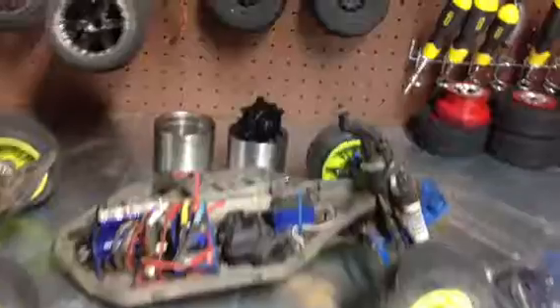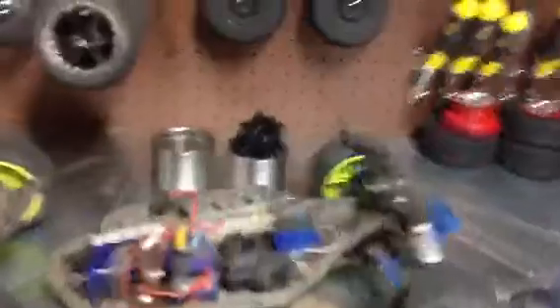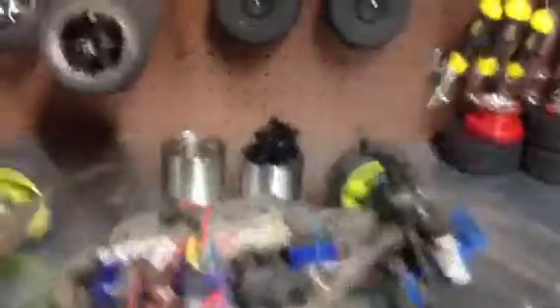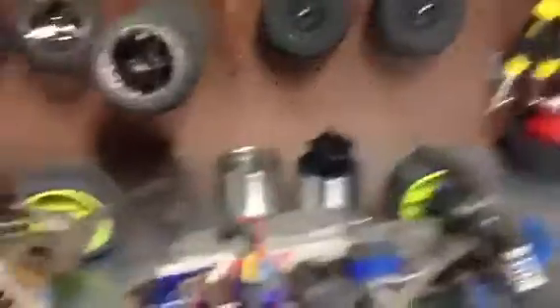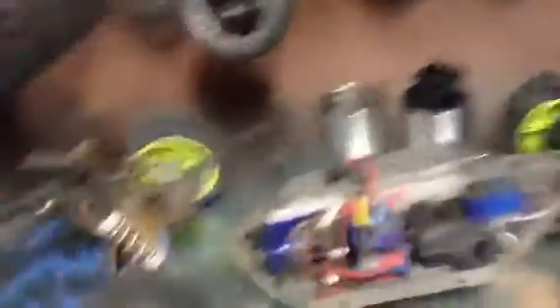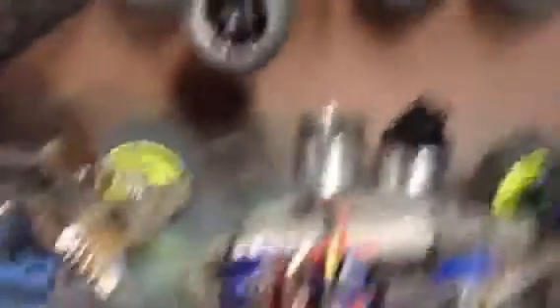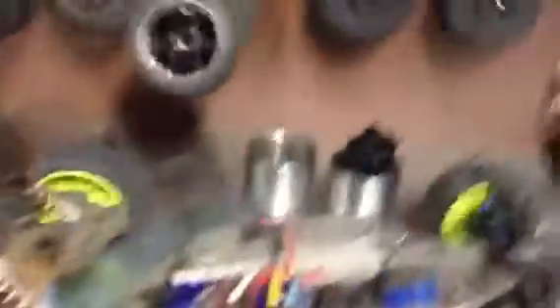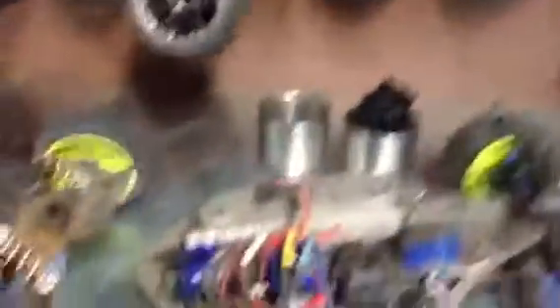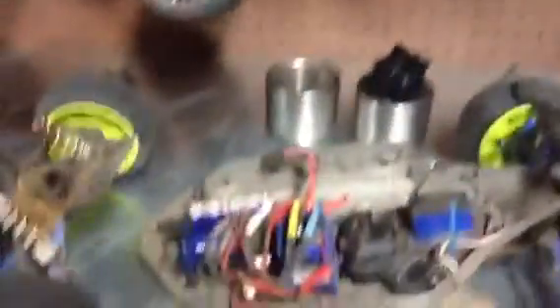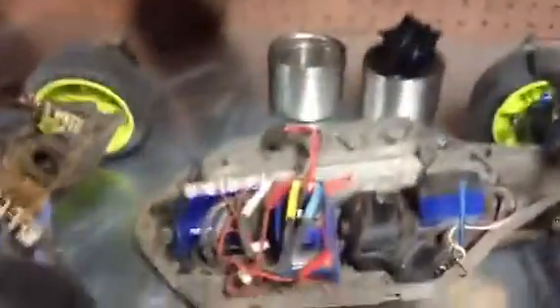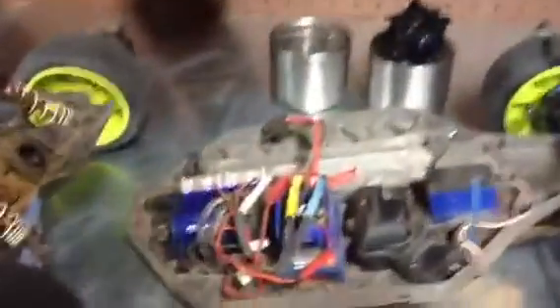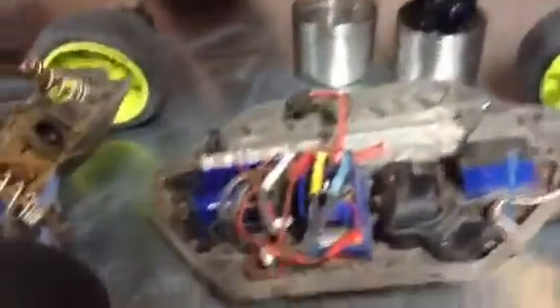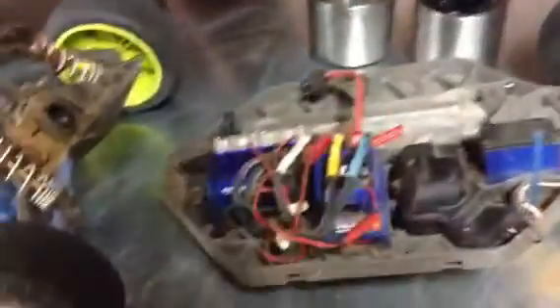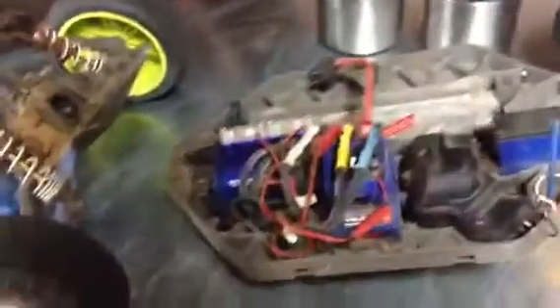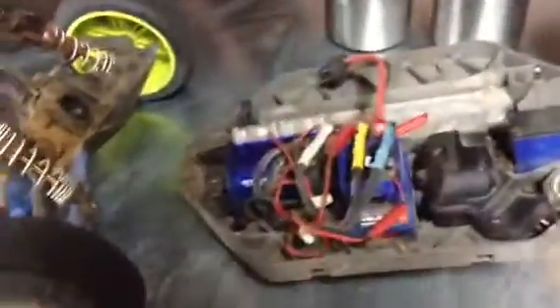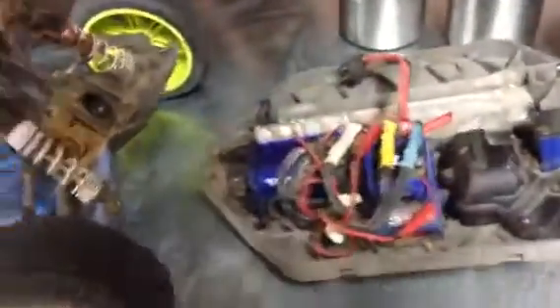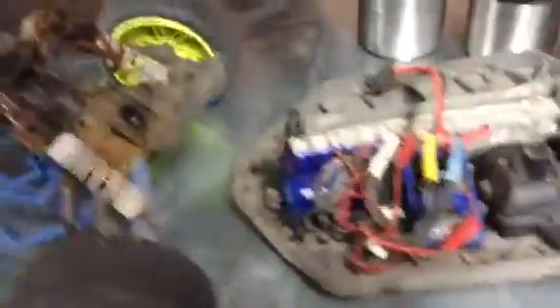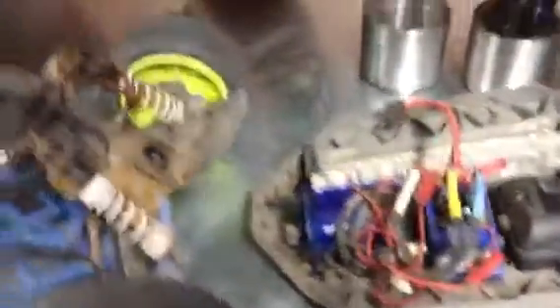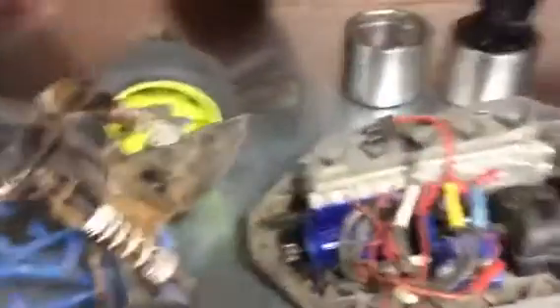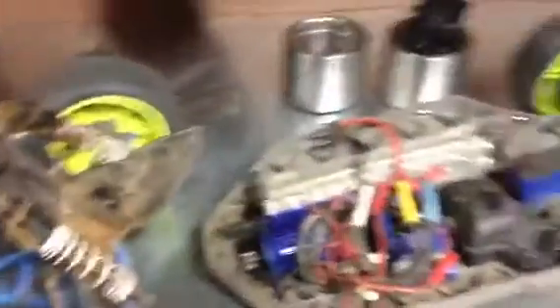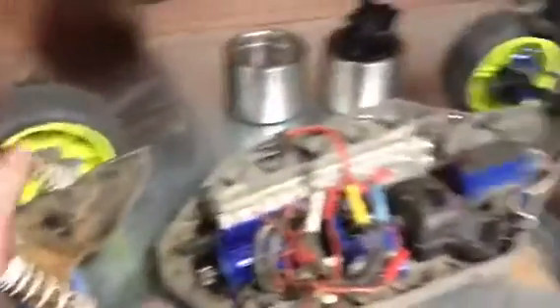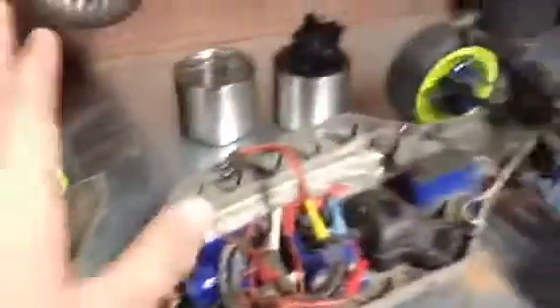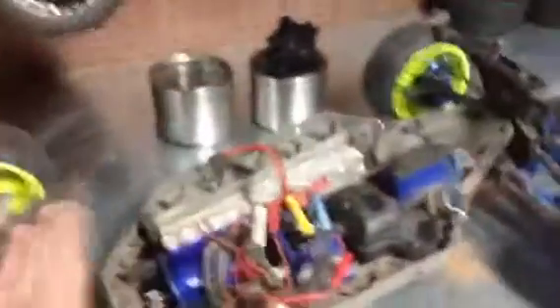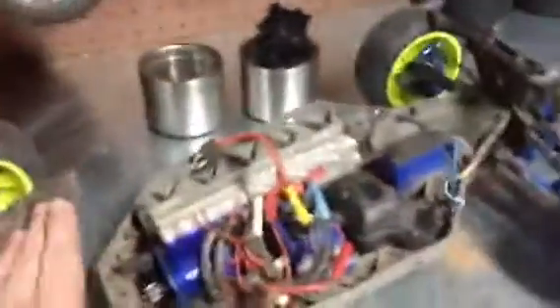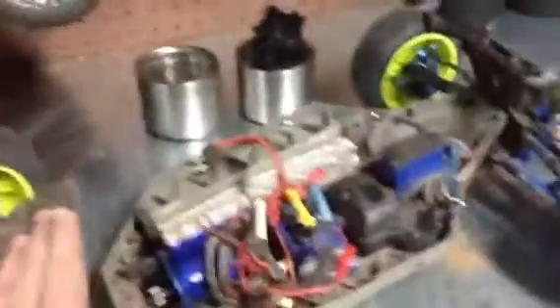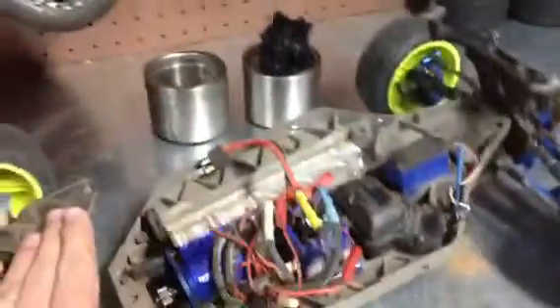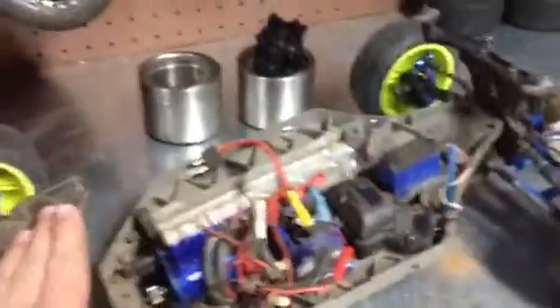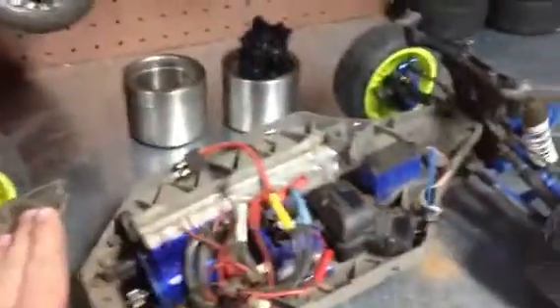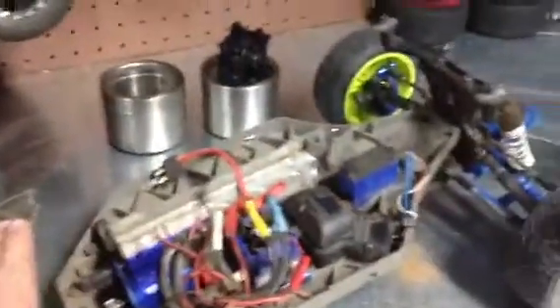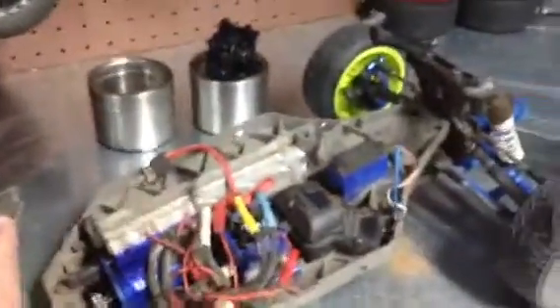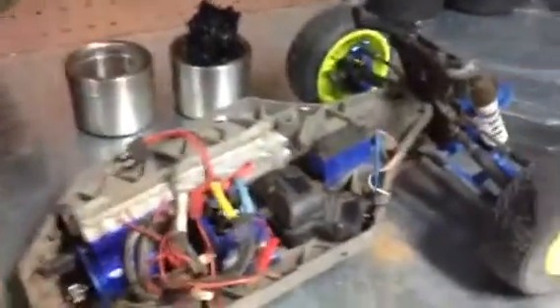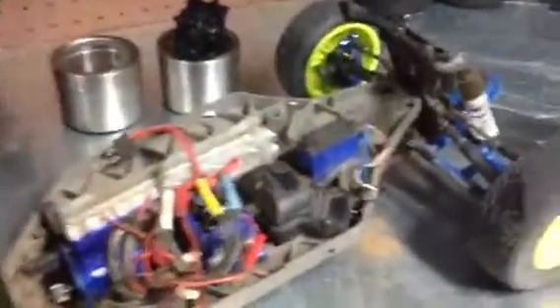Hey YouTube, what up? I'm your kiddoops here, and I've got a Slash 4x4 video for you today.